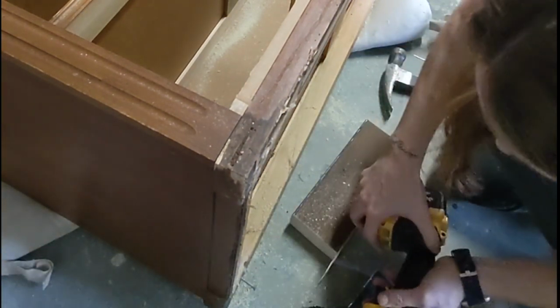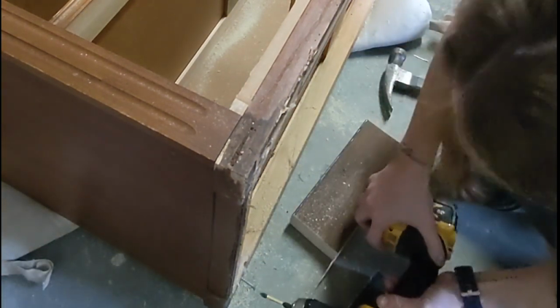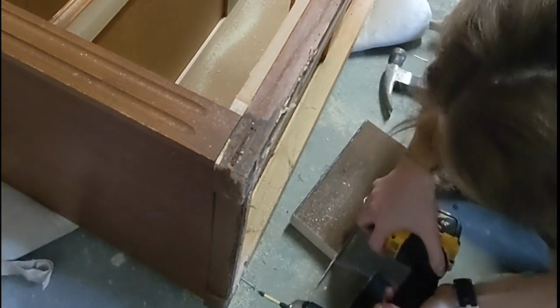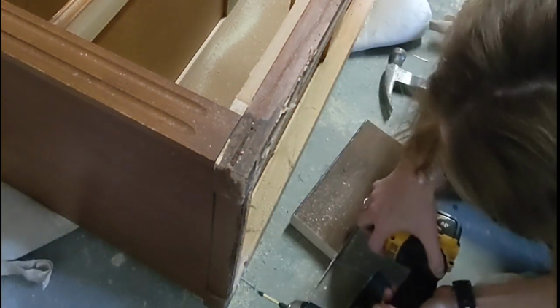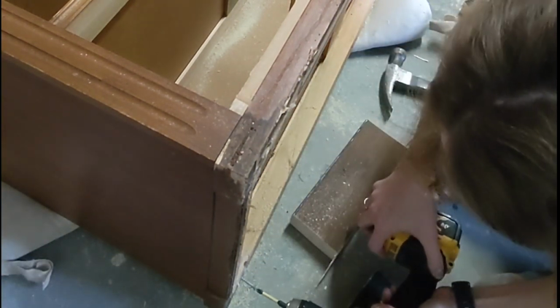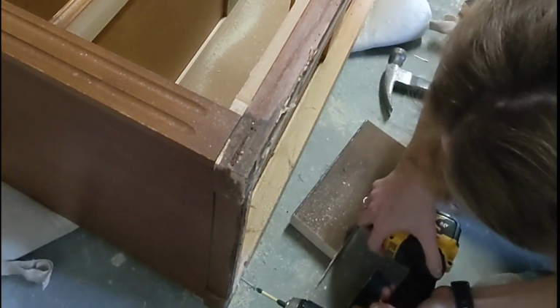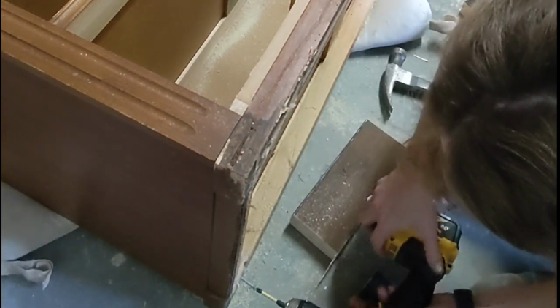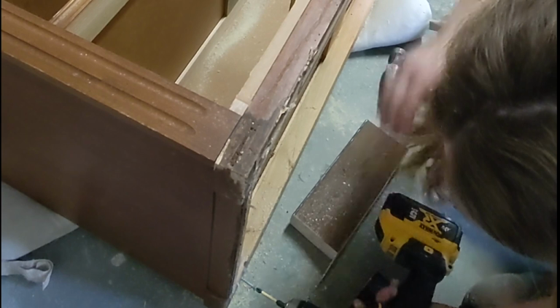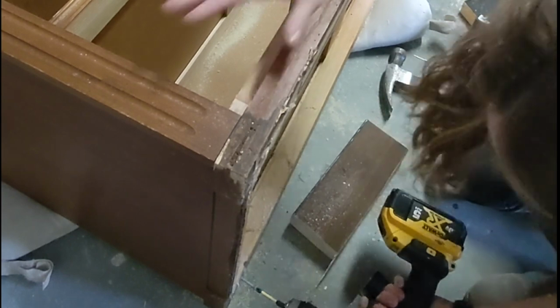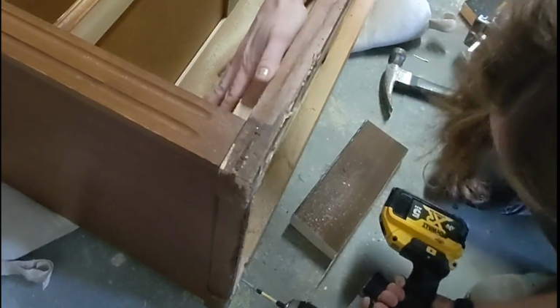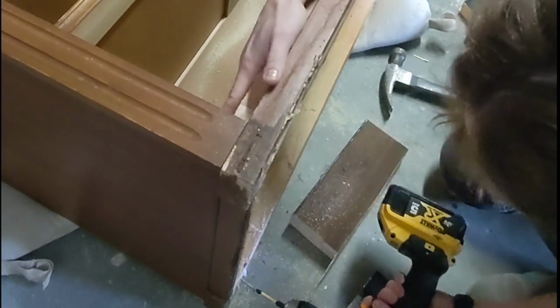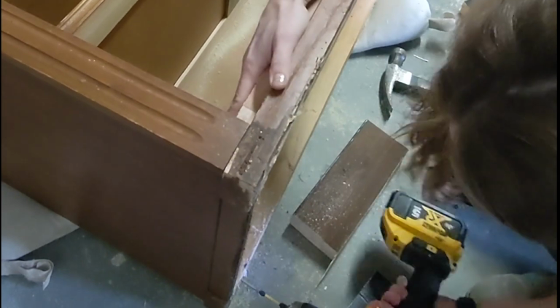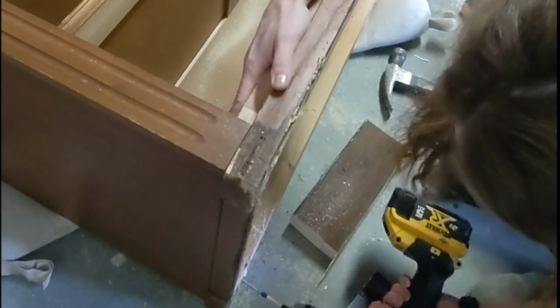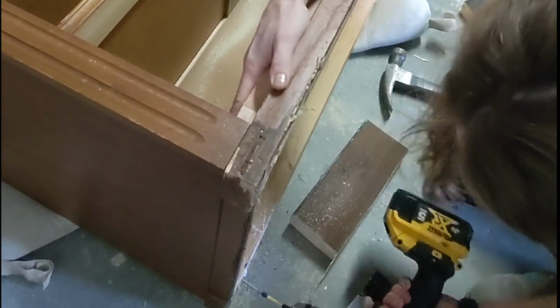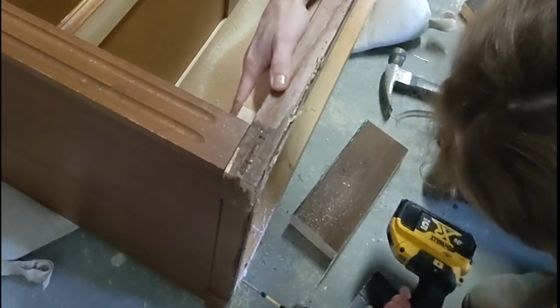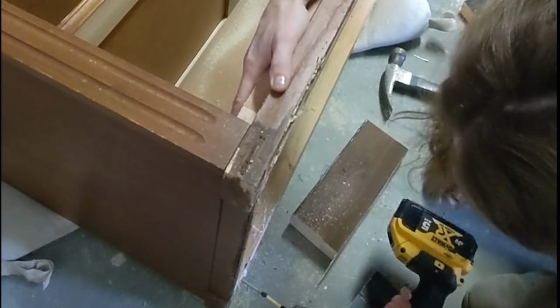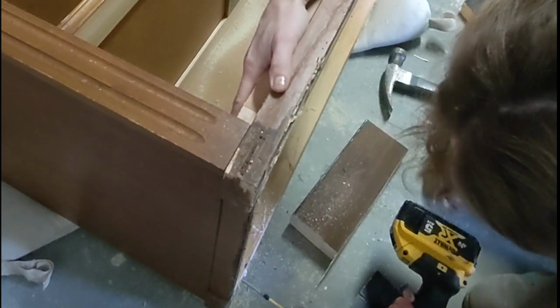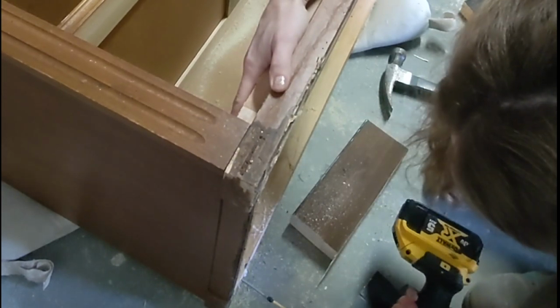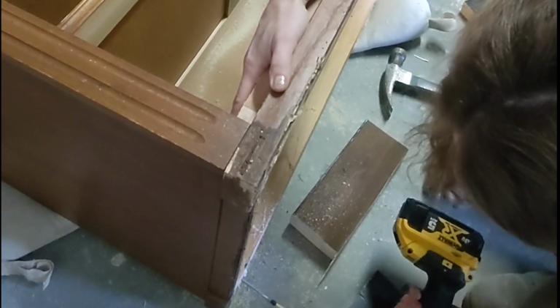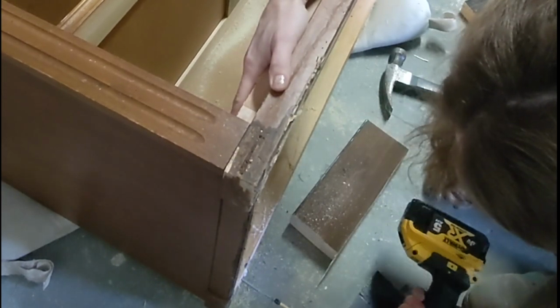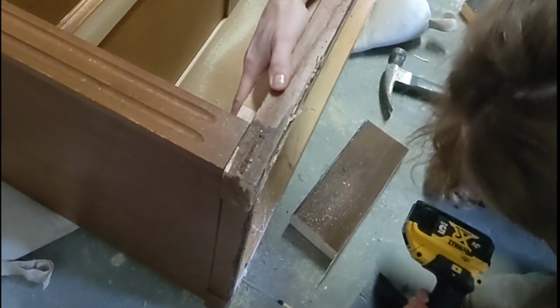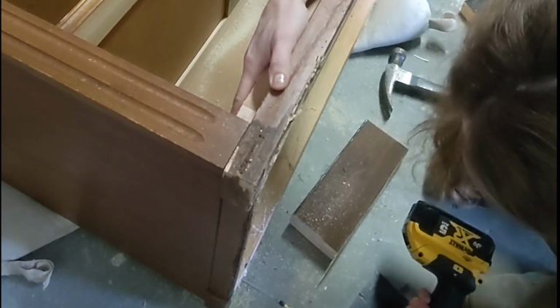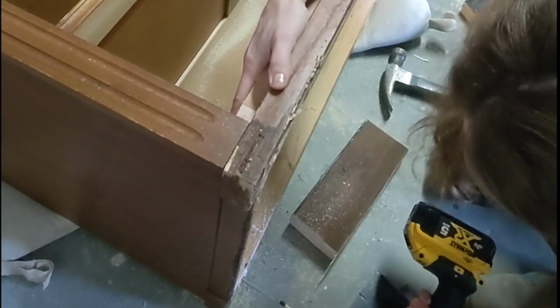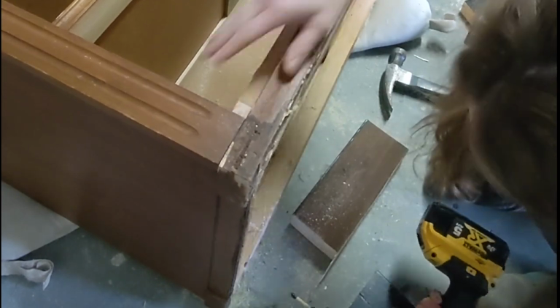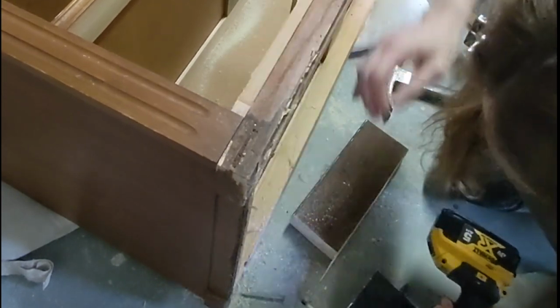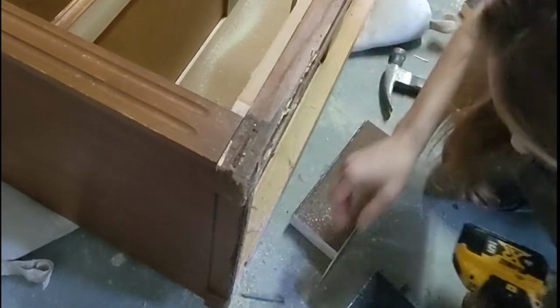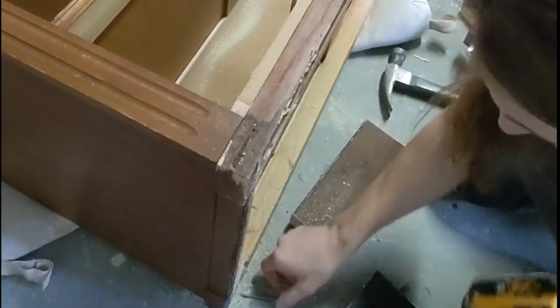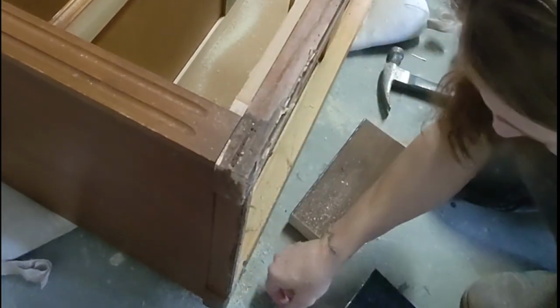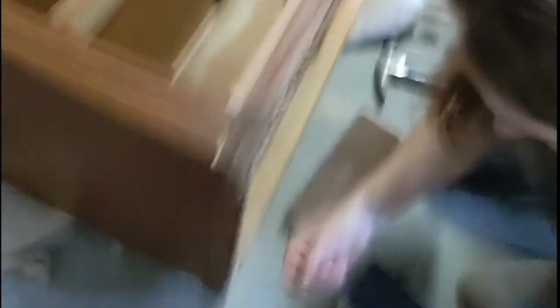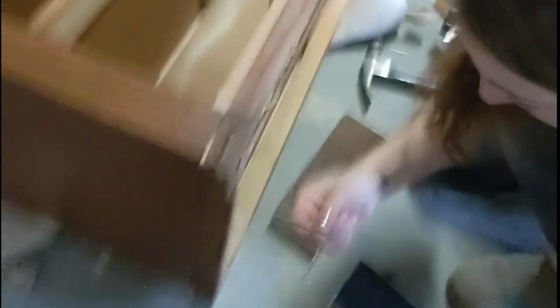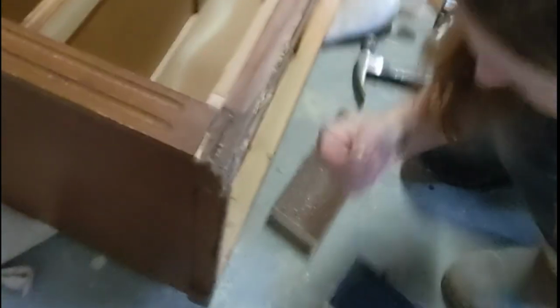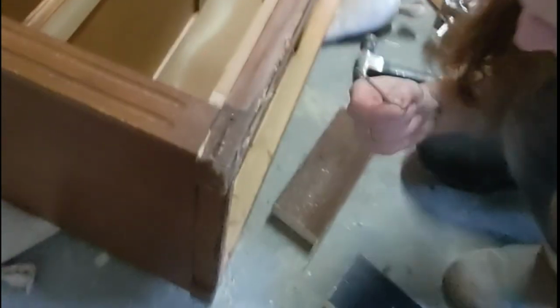Now this whole thing did jack up the base just a little bit, so I used wood filler anywhere that it needed to be repaired.